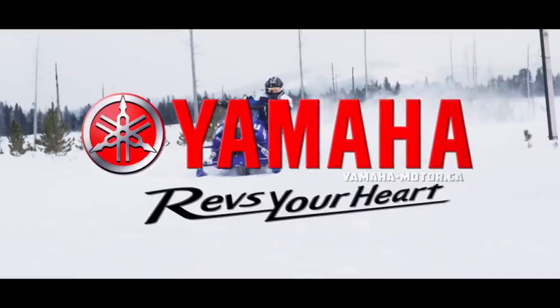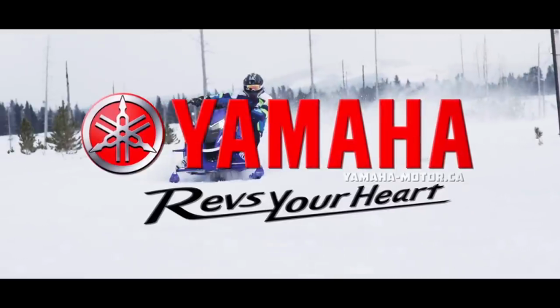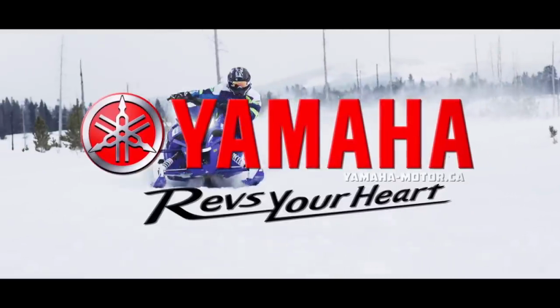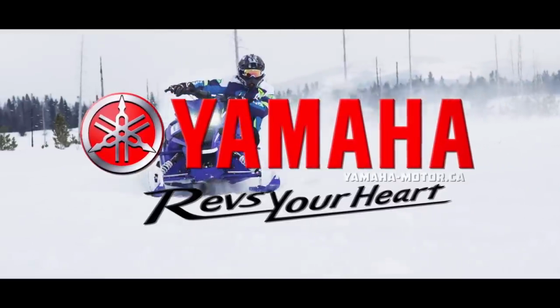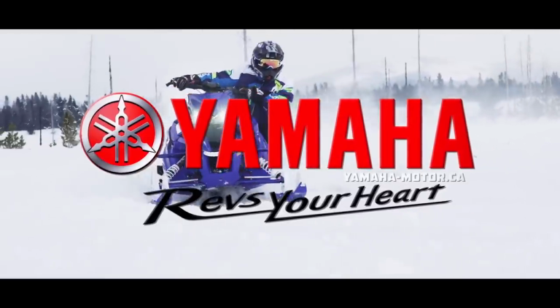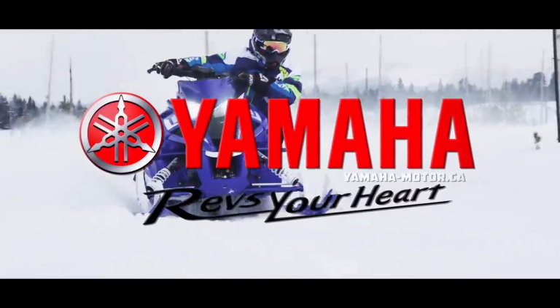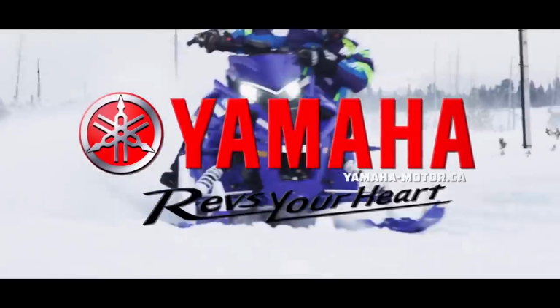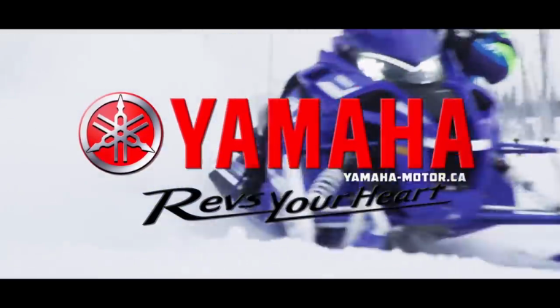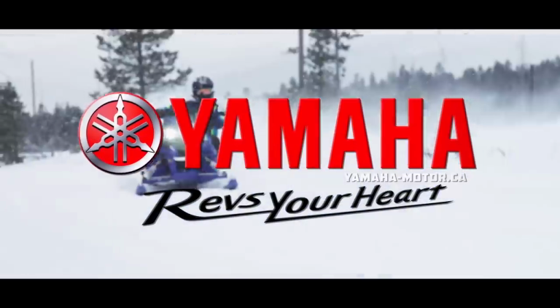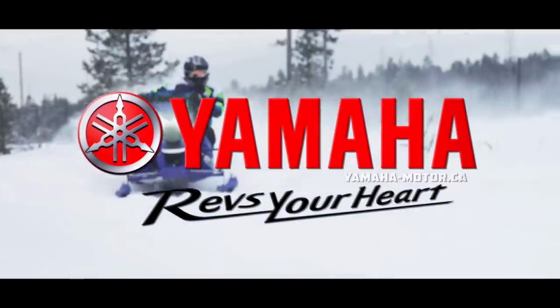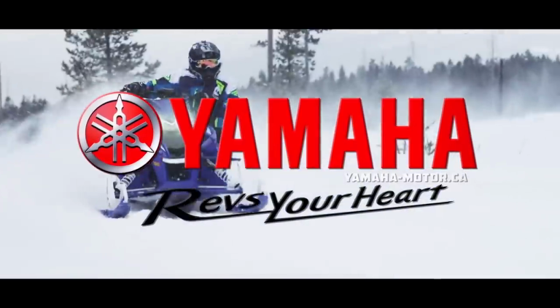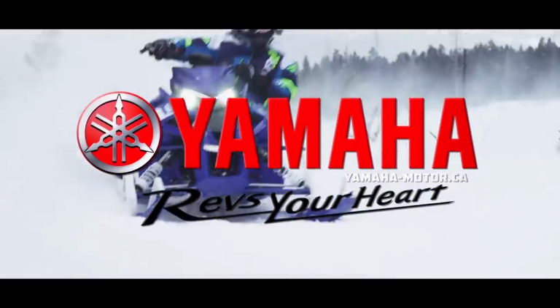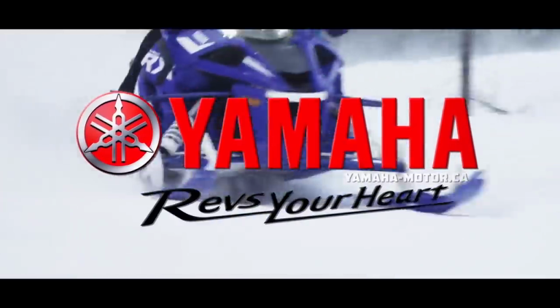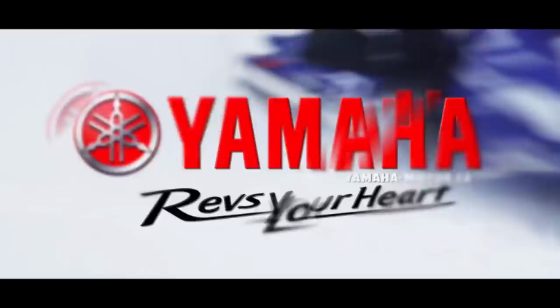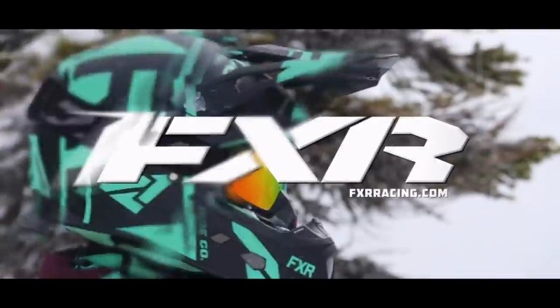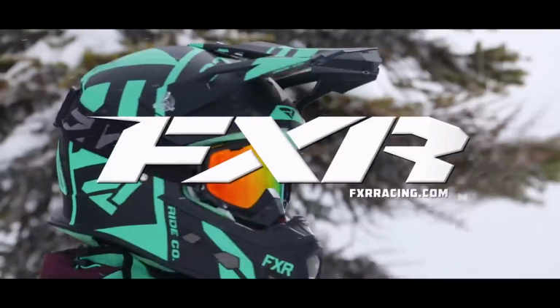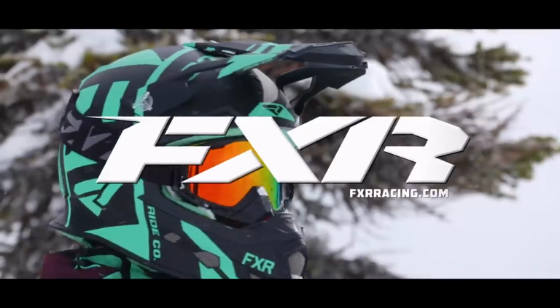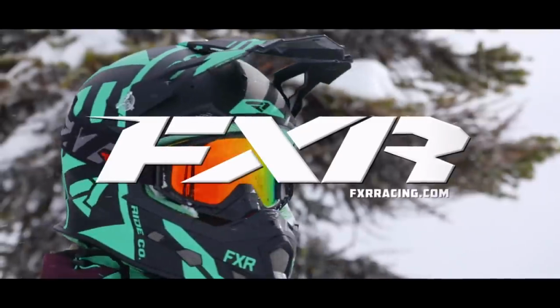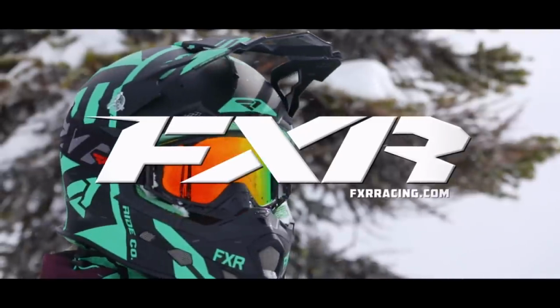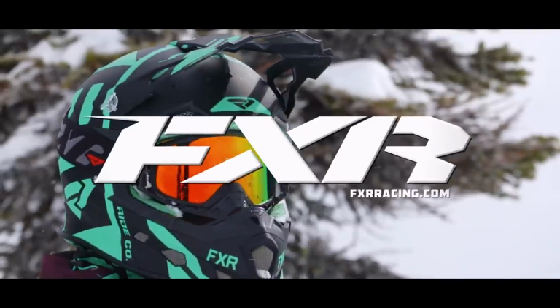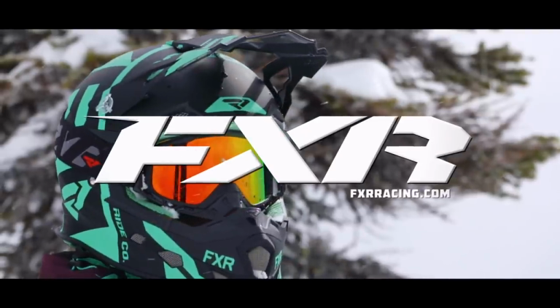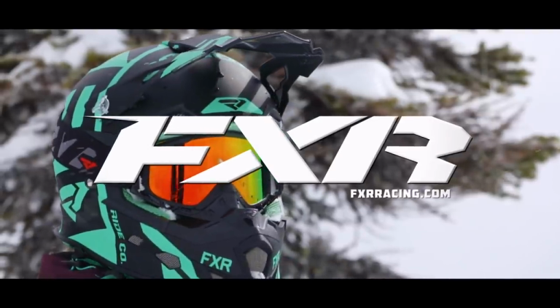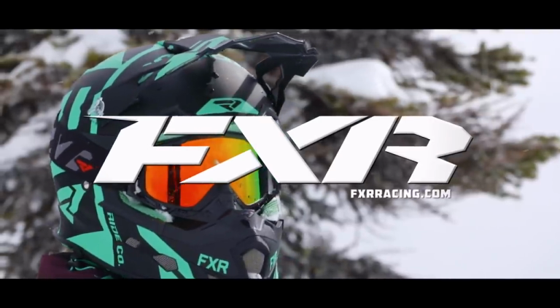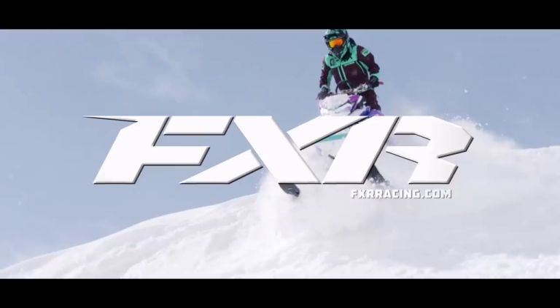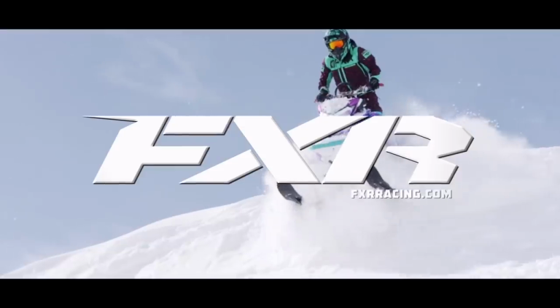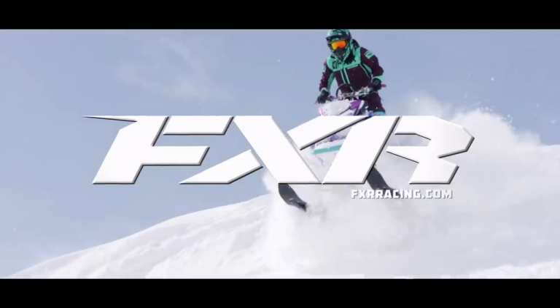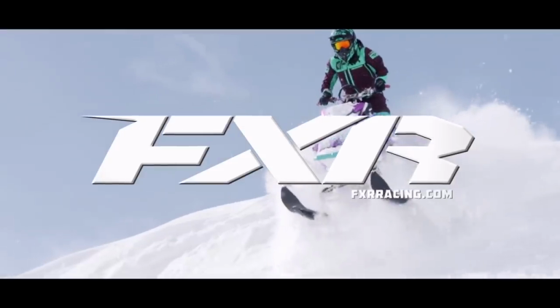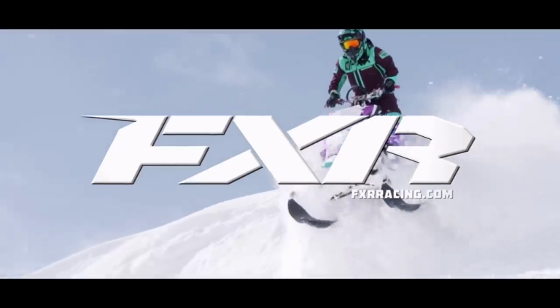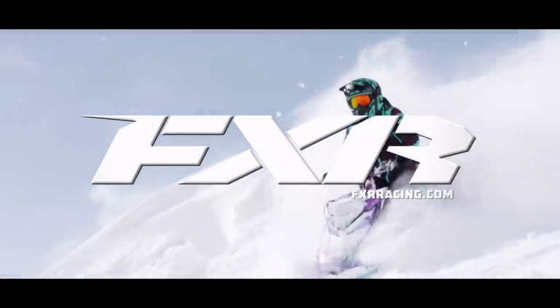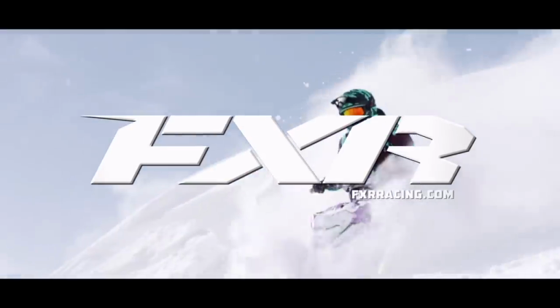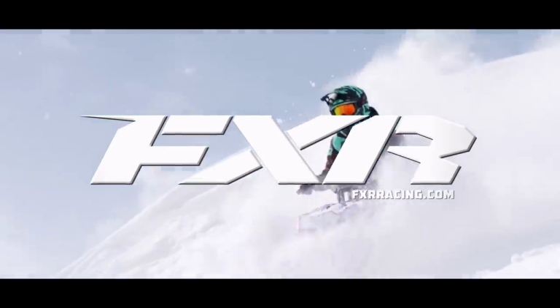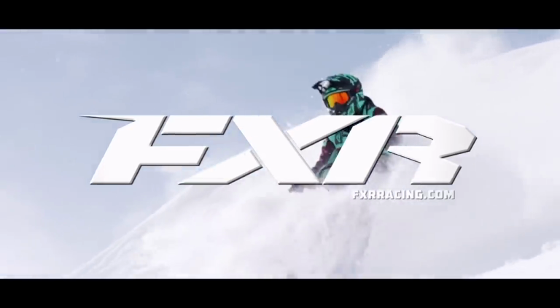Yamaha — conquer snow. And by FXR Racing — maximum versatility for all conditions.